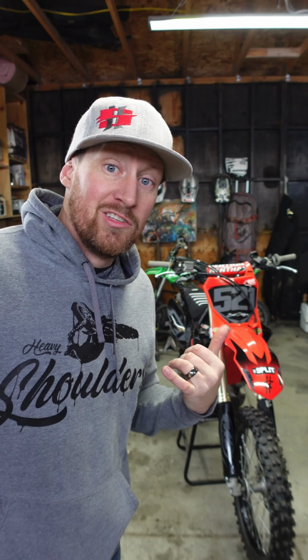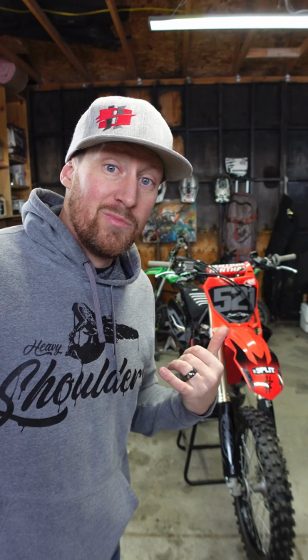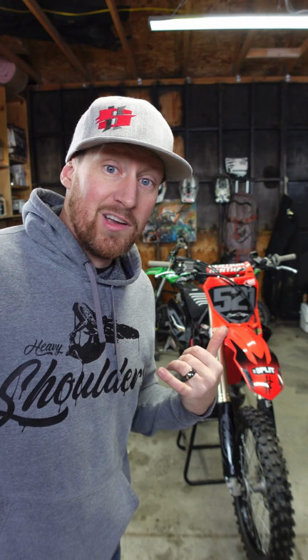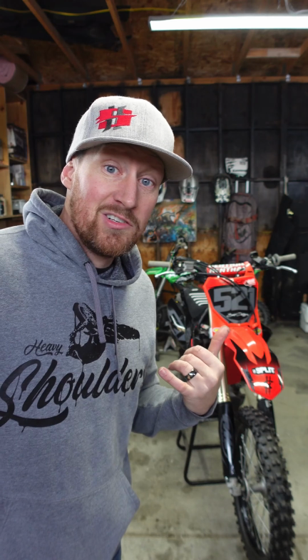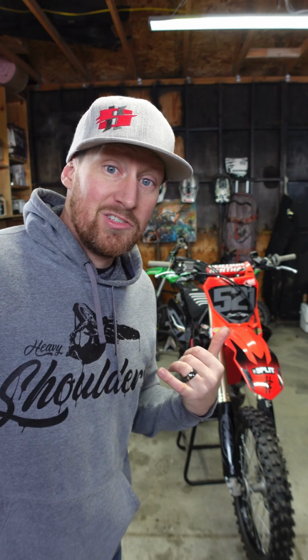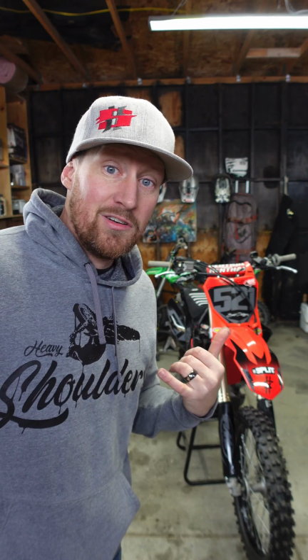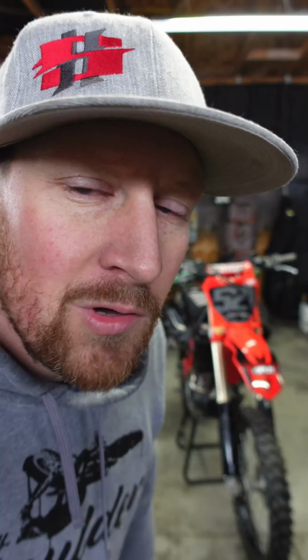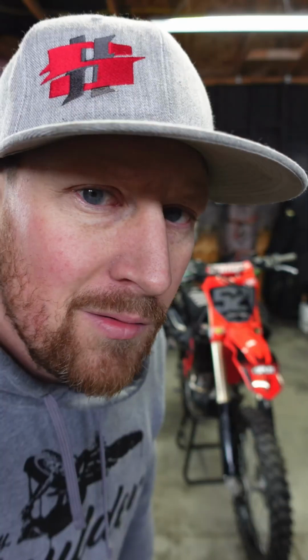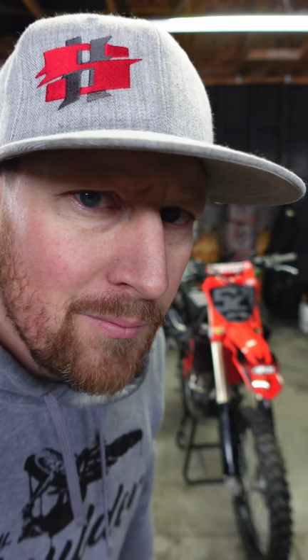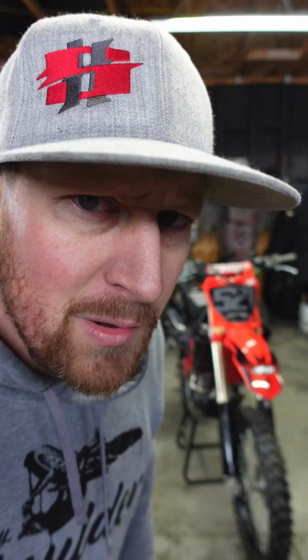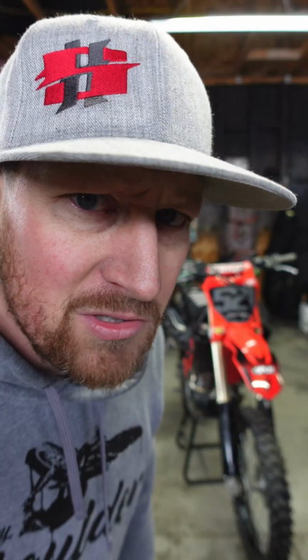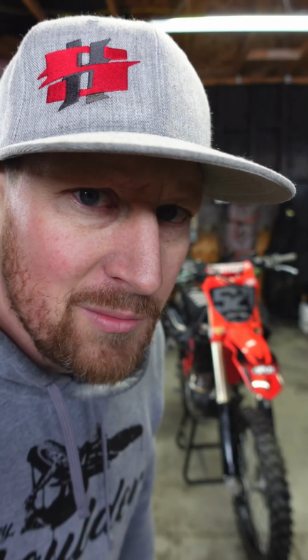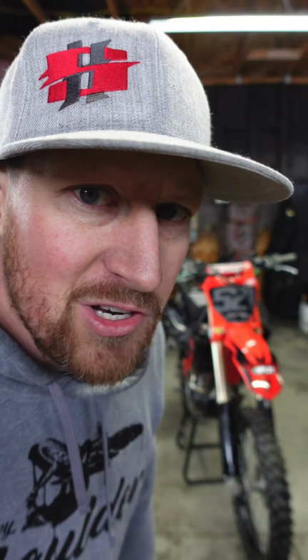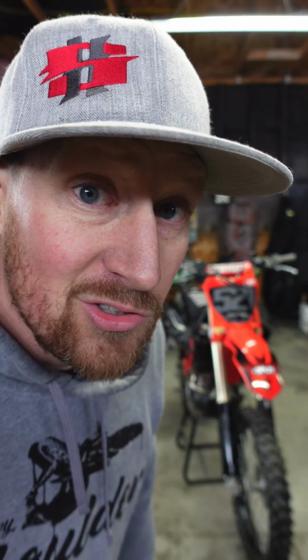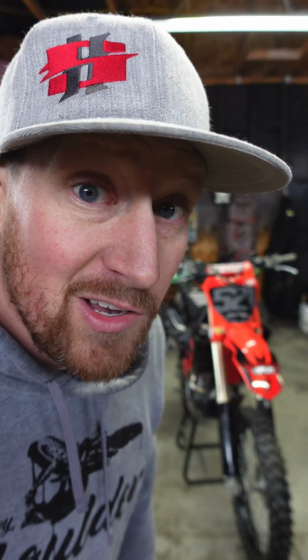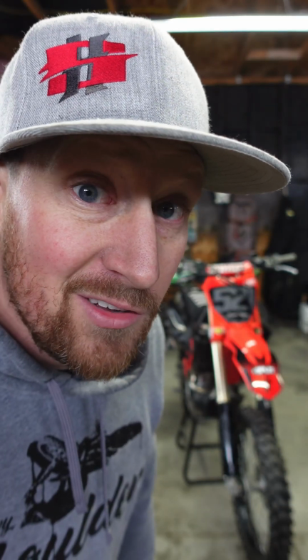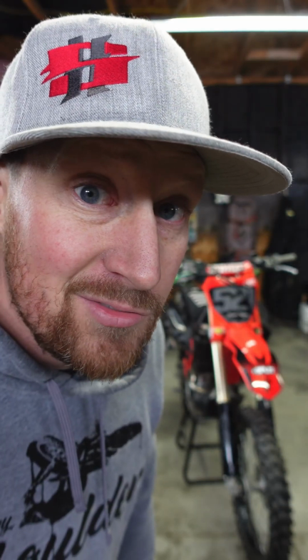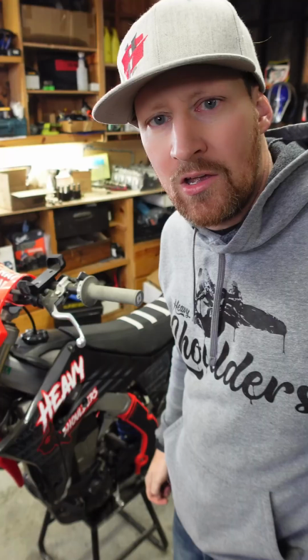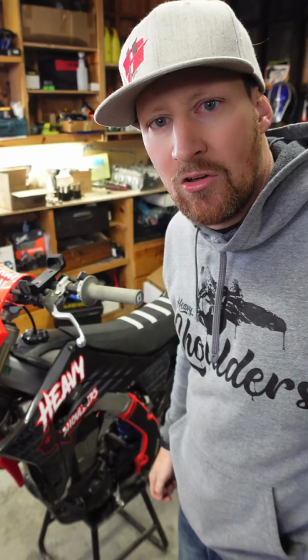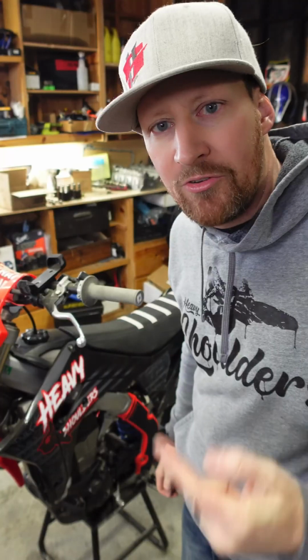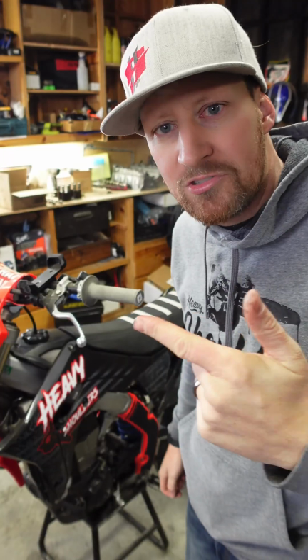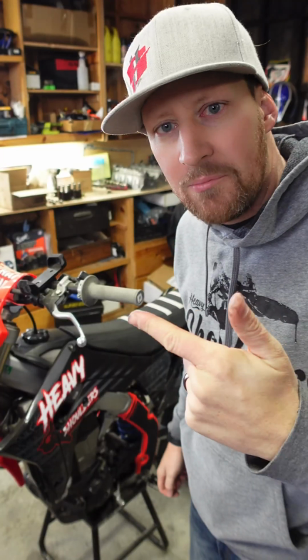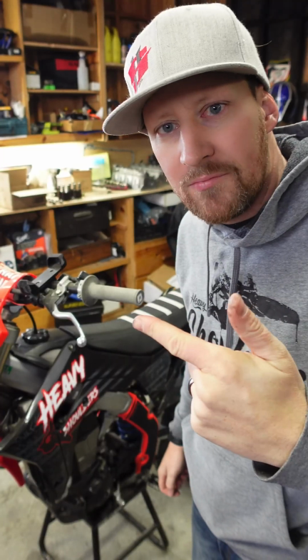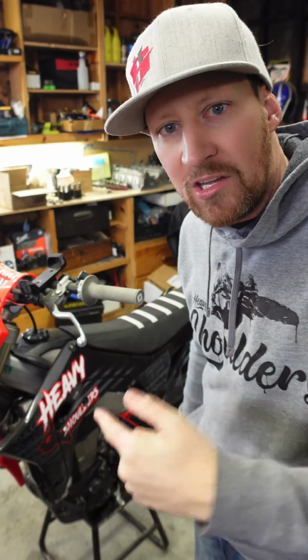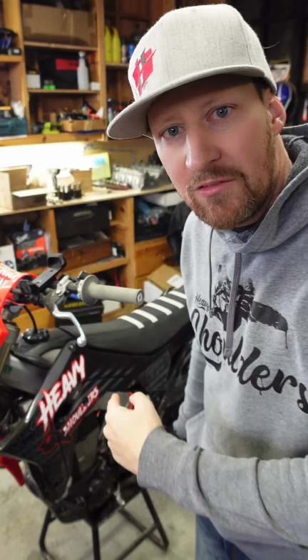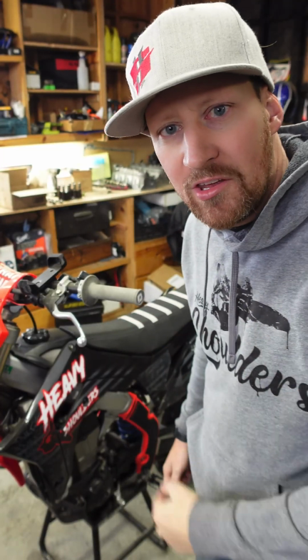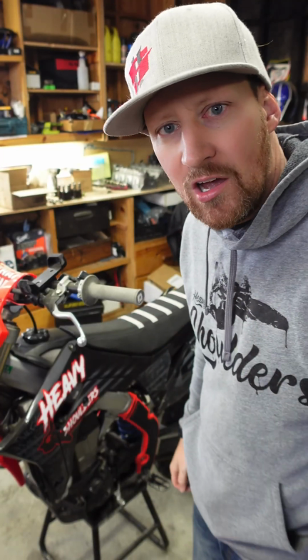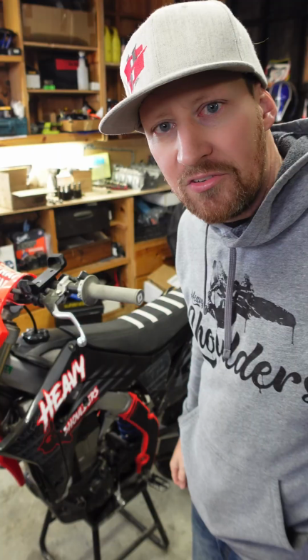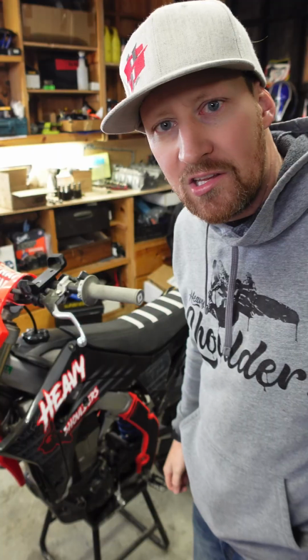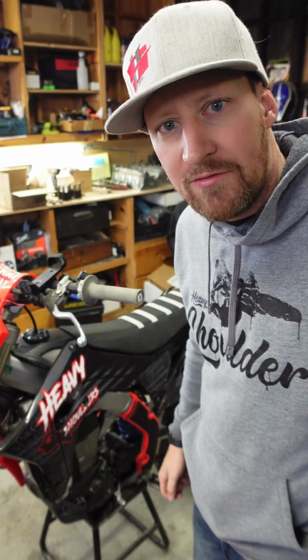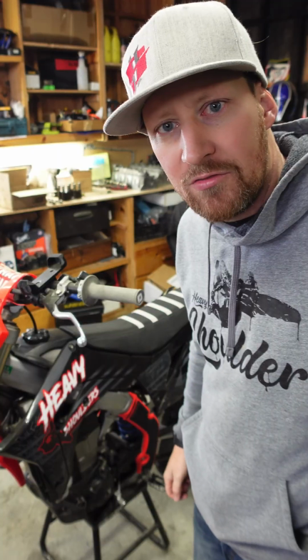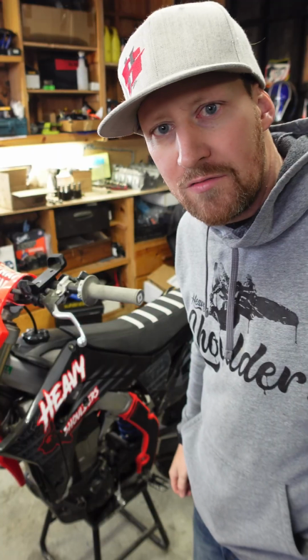Is your bike hard to start? Maybe it's time to check those valves. First step: take everything off and get to that valve cover.